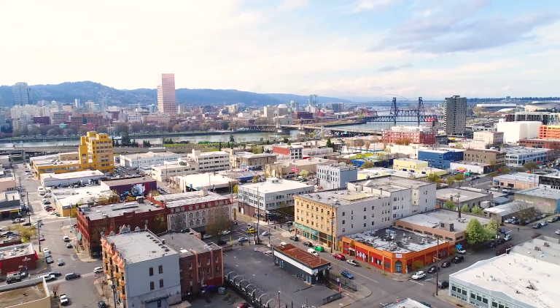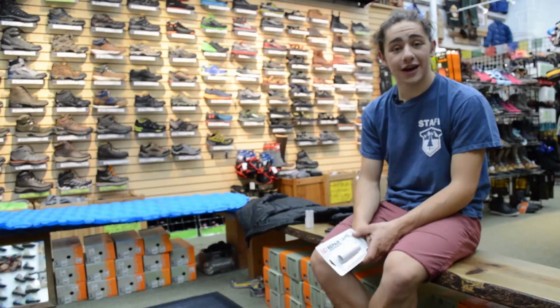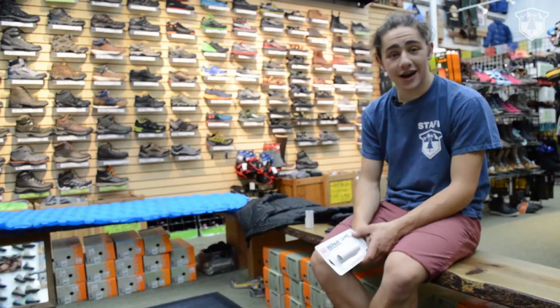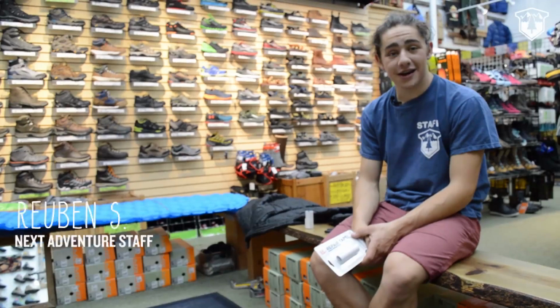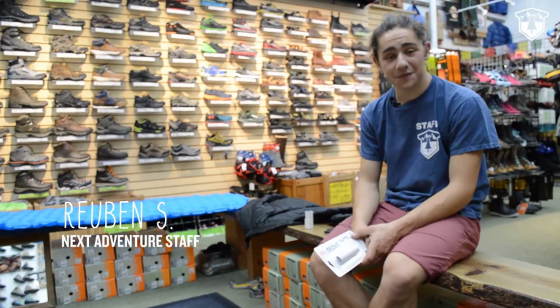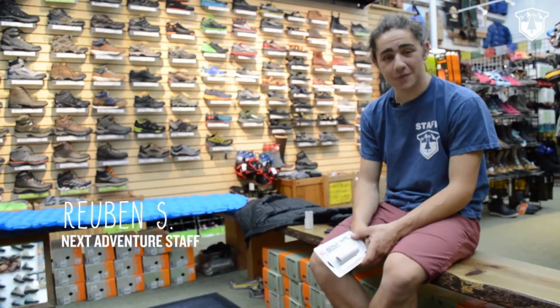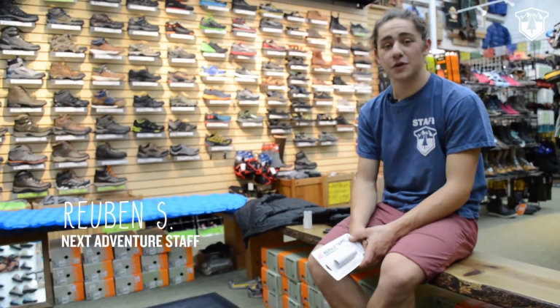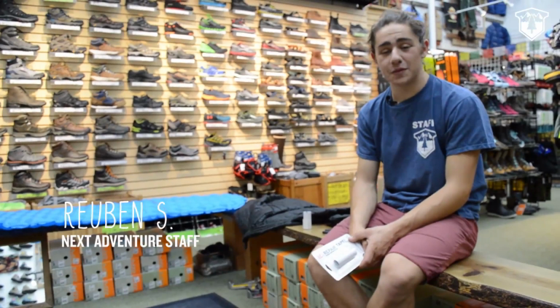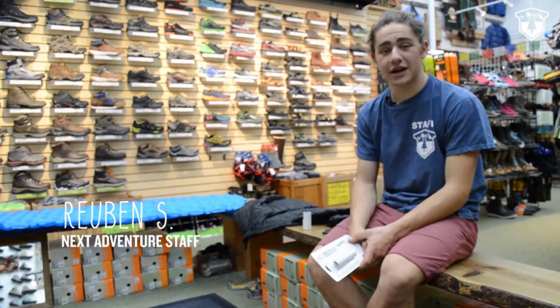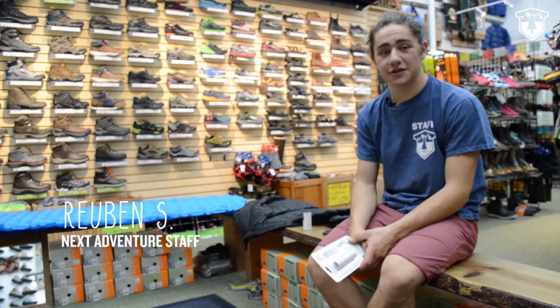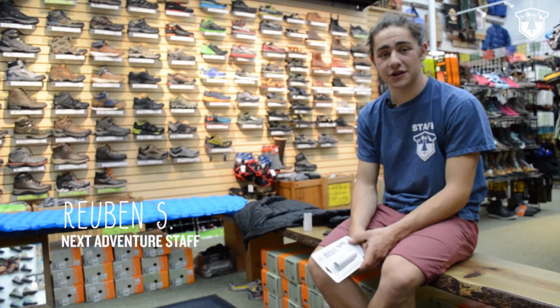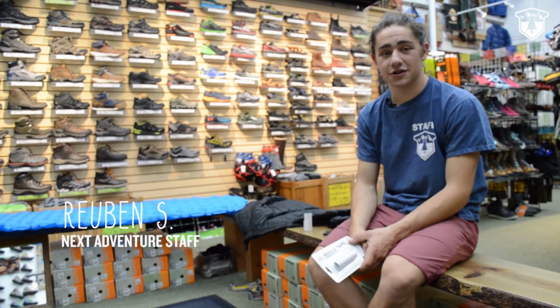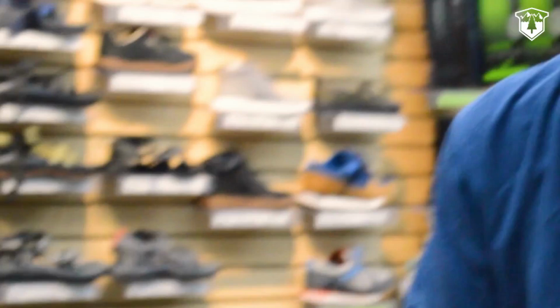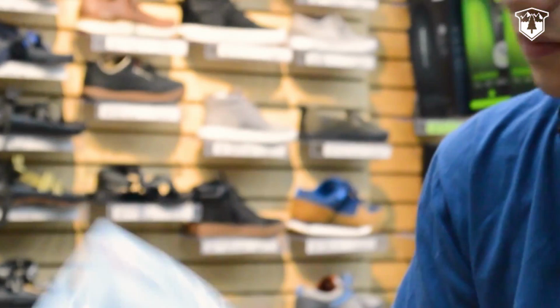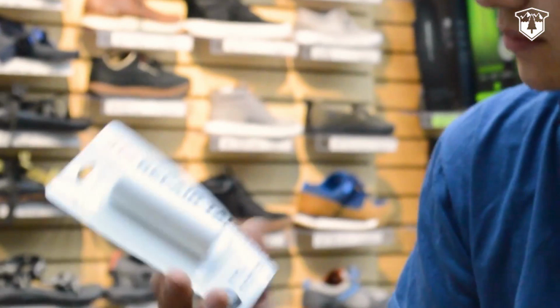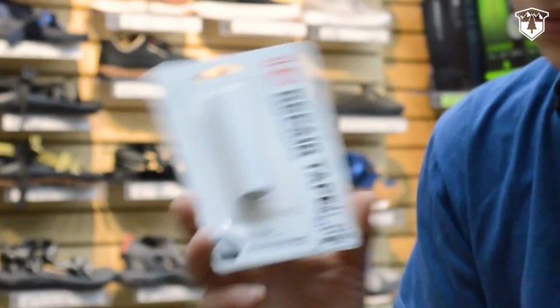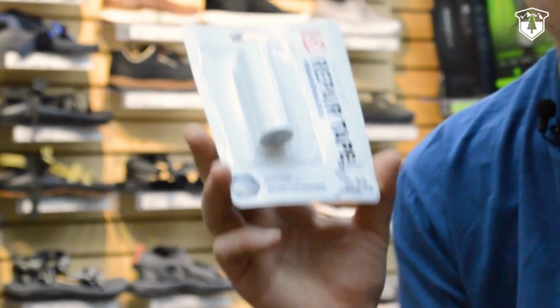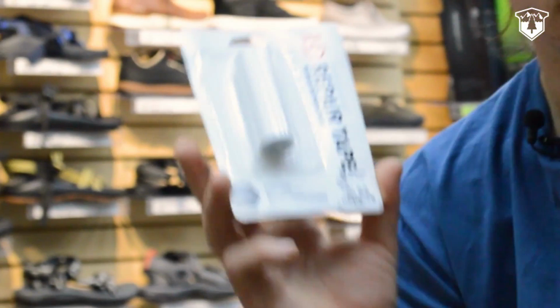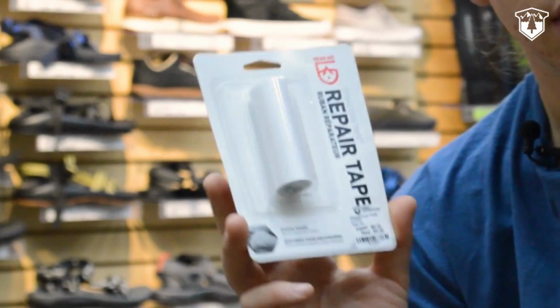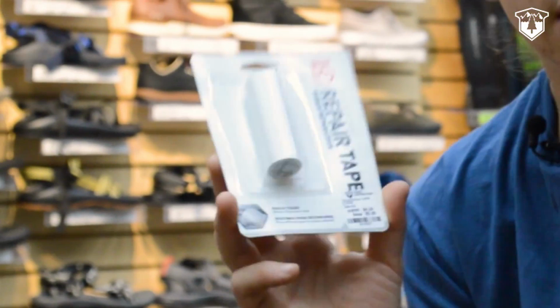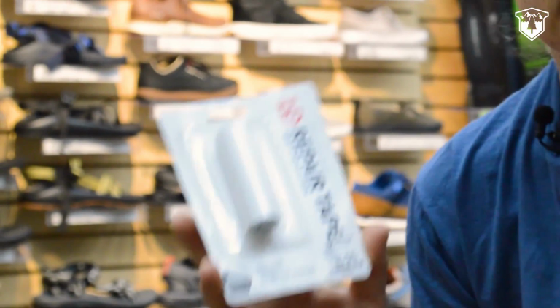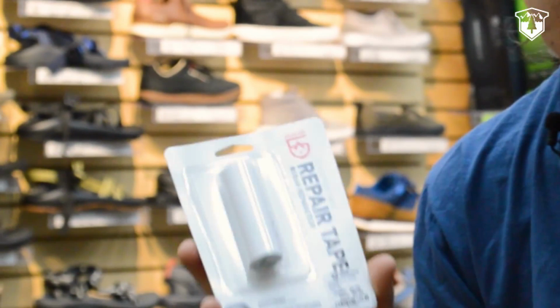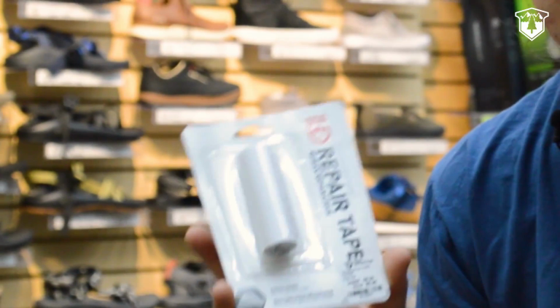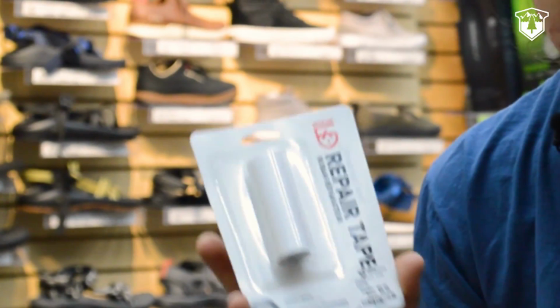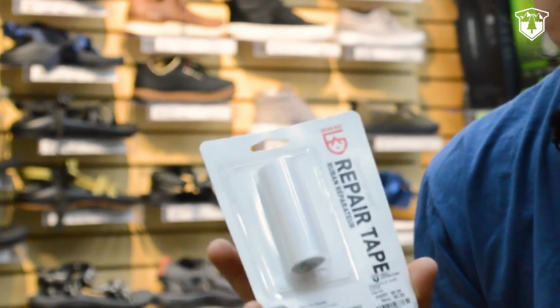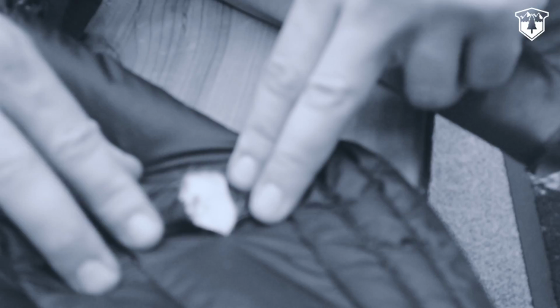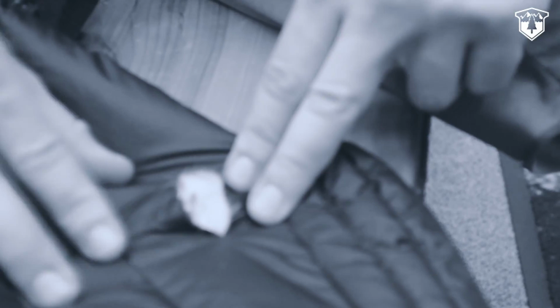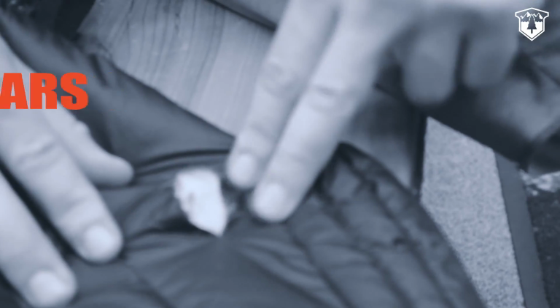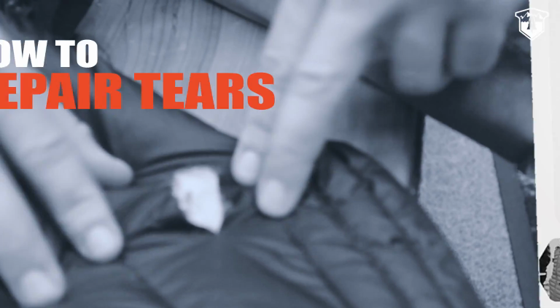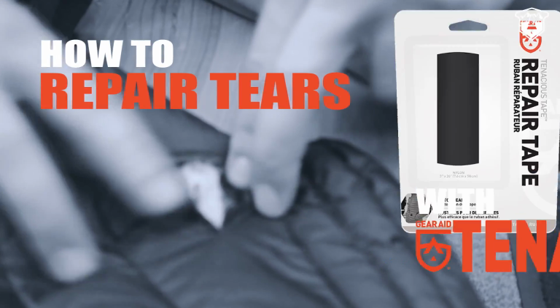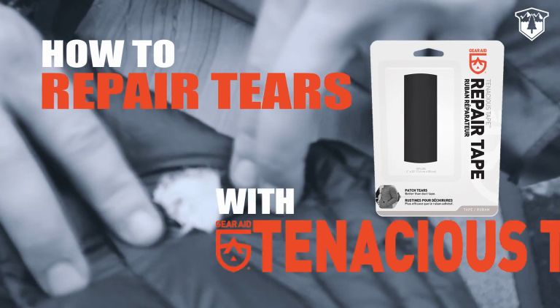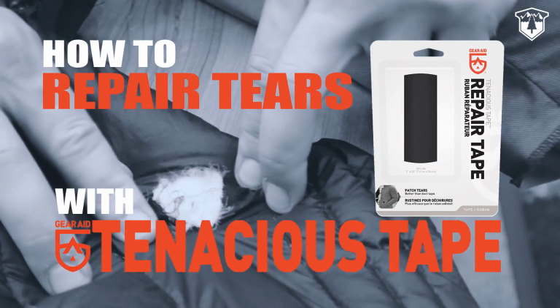Hi, I'm Ruben from Next Adventure. We are here today to talk about how to do repairs with Tenacious Tape.